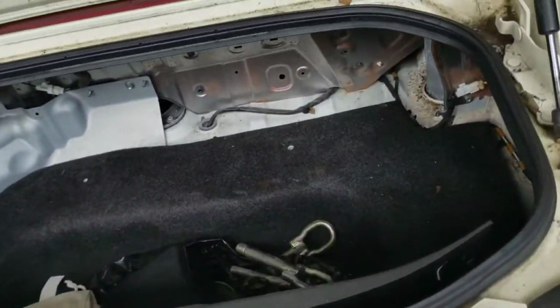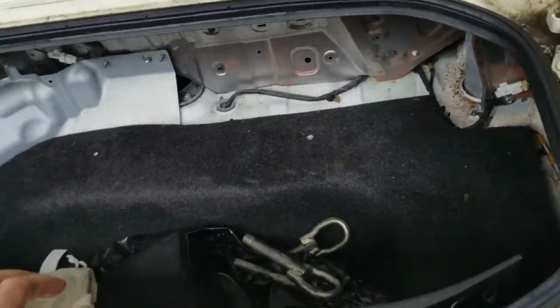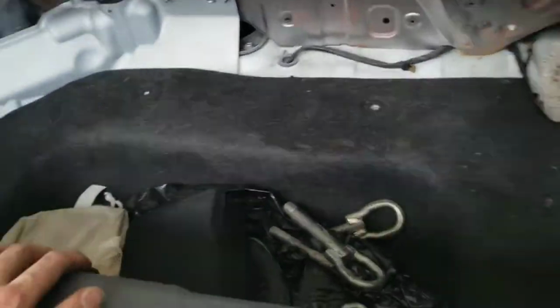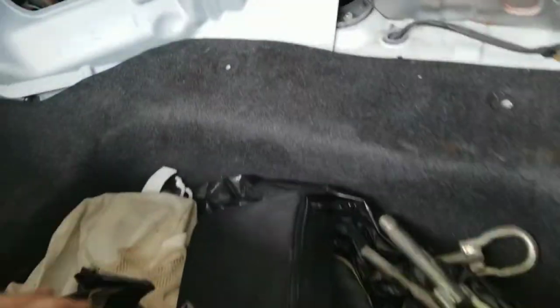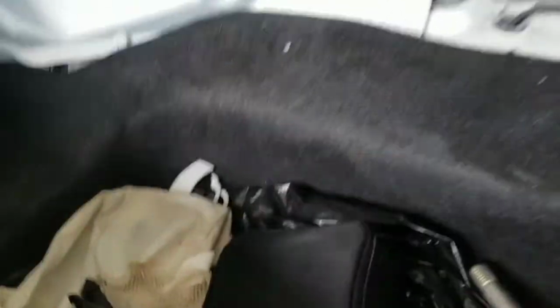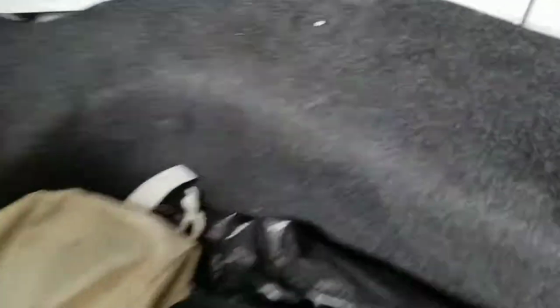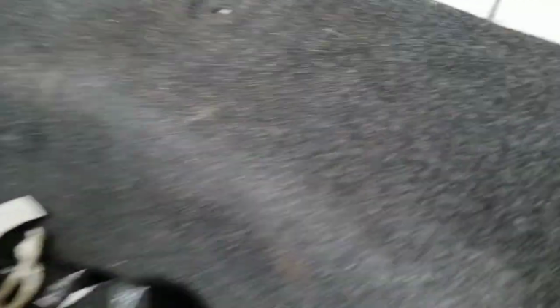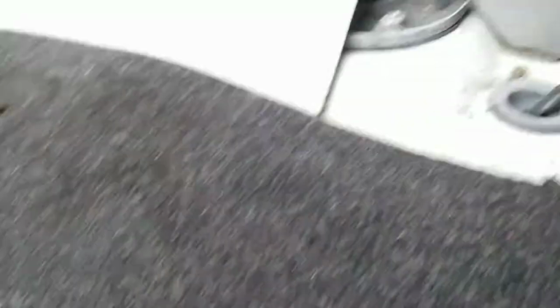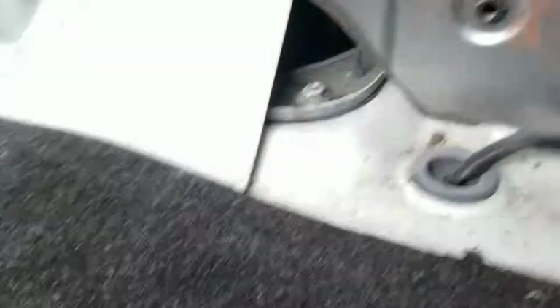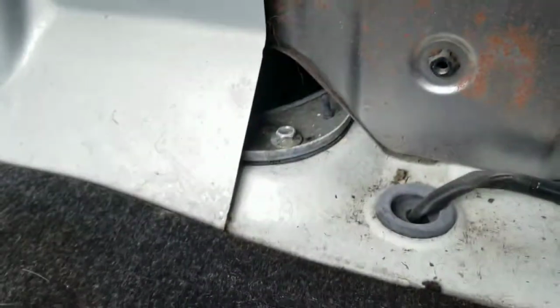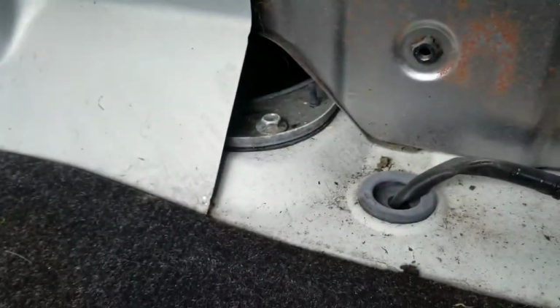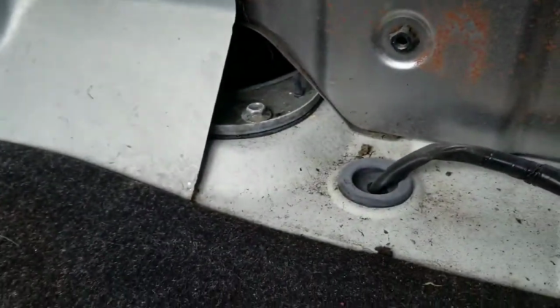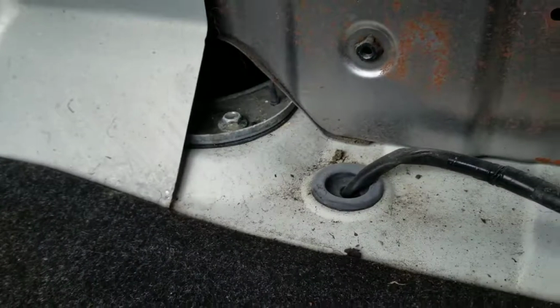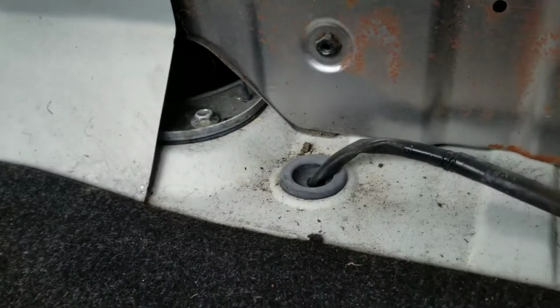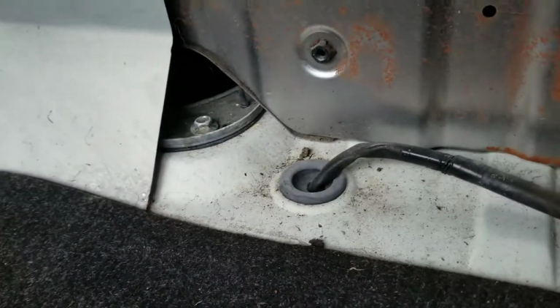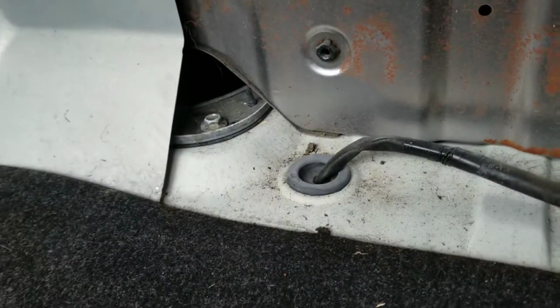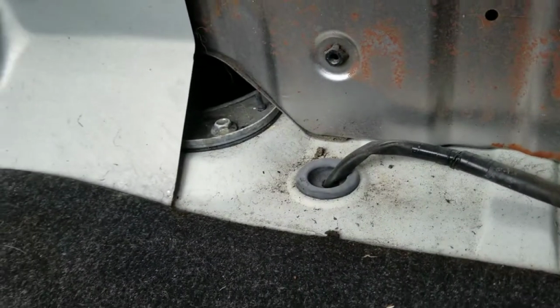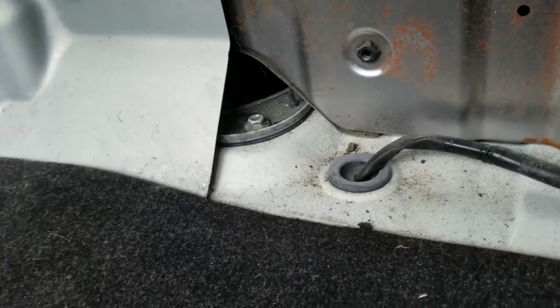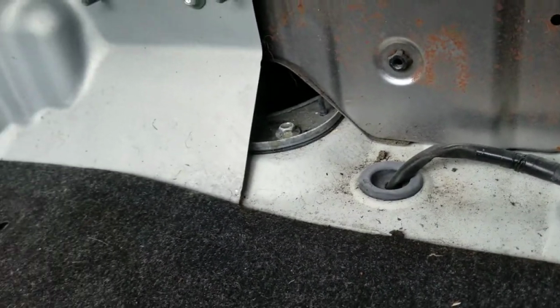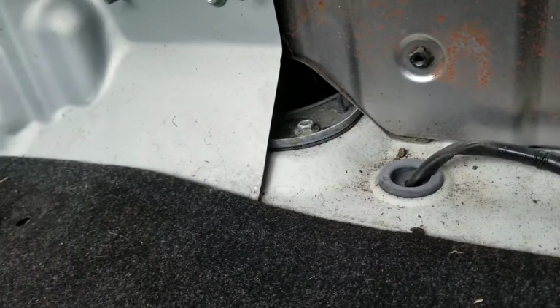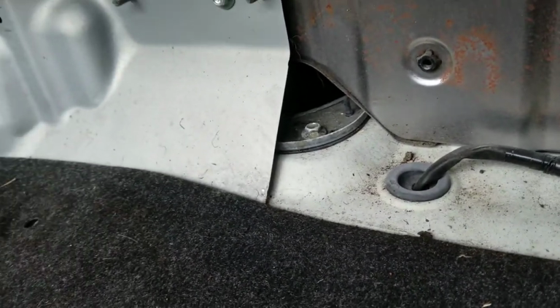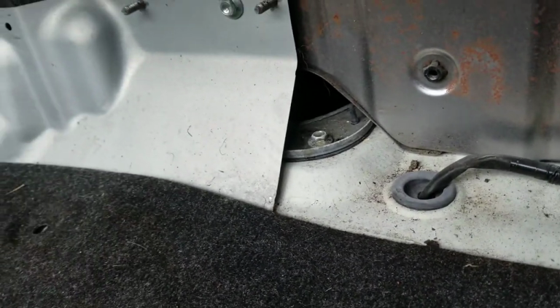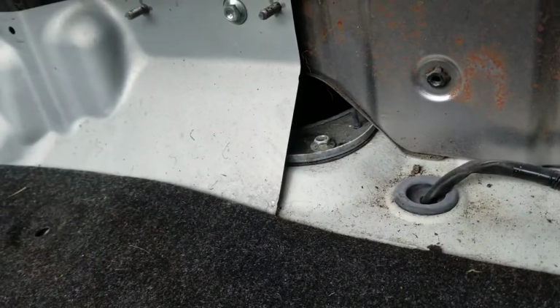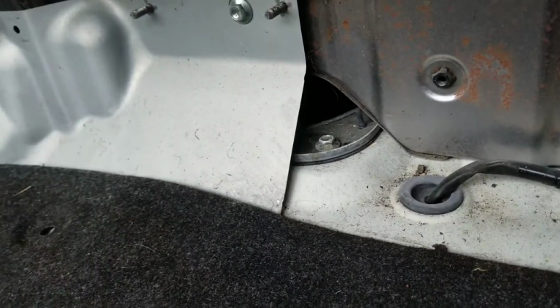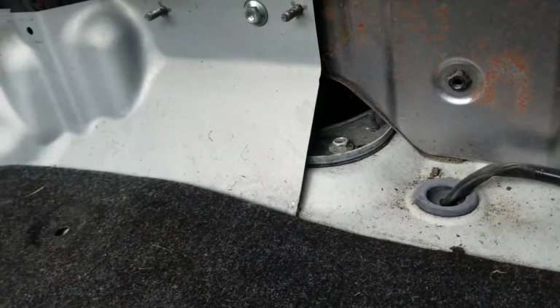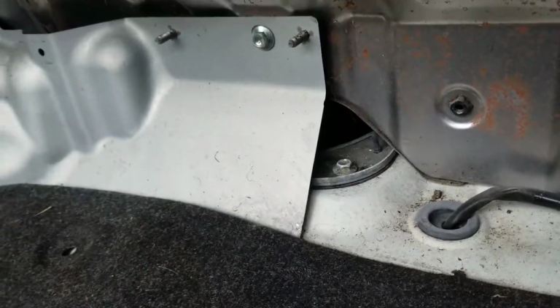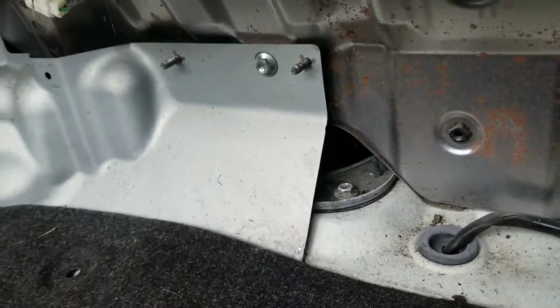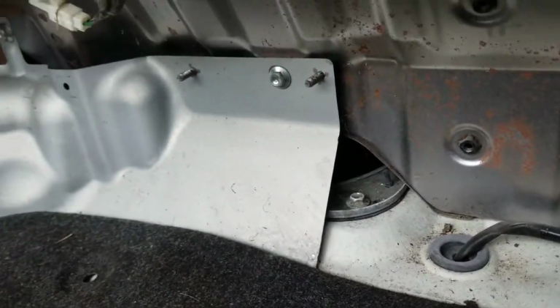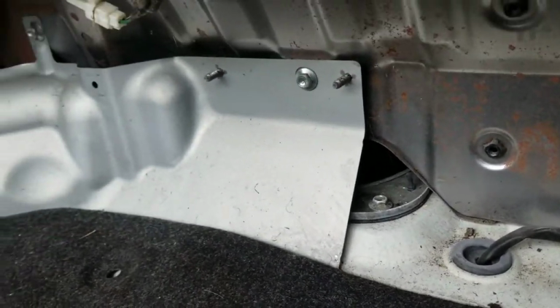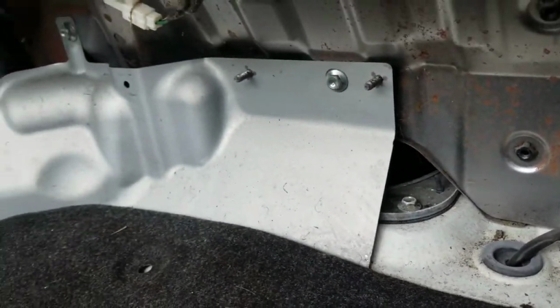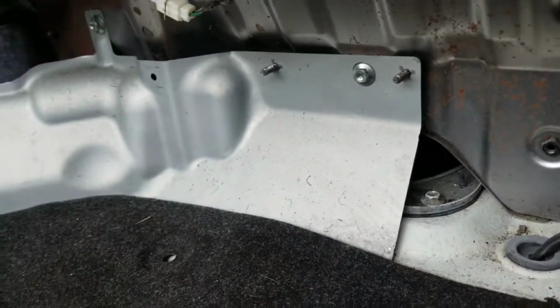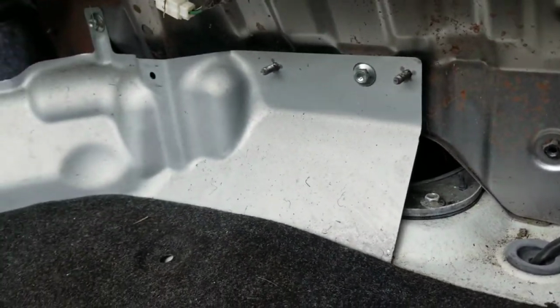Oh, and also, if you need to look at your fuel system, there's an access door right there. I'll show you a little bit more once we get this panel off.